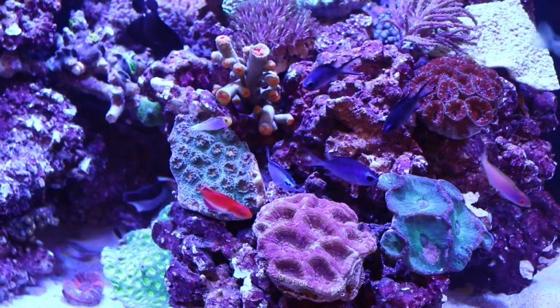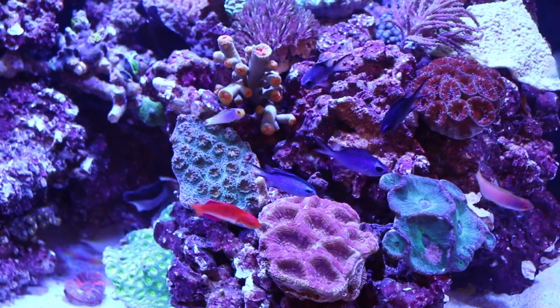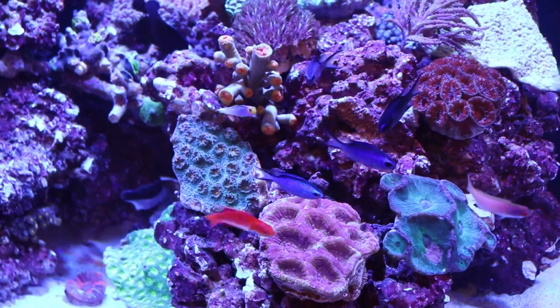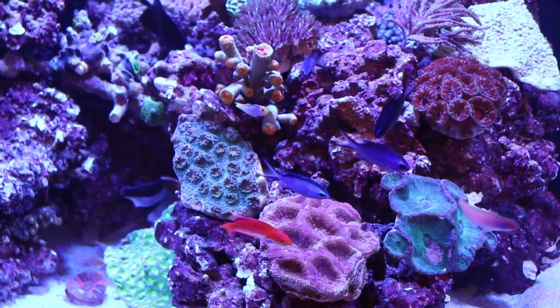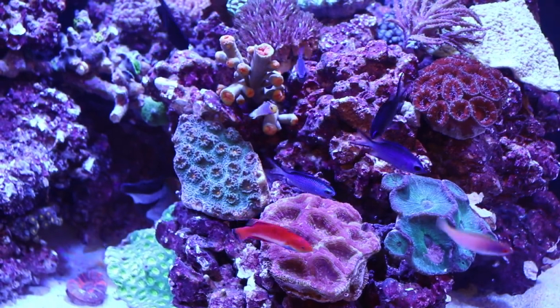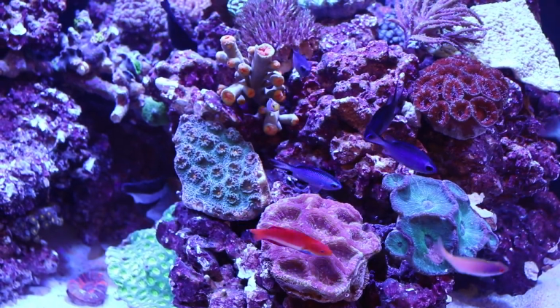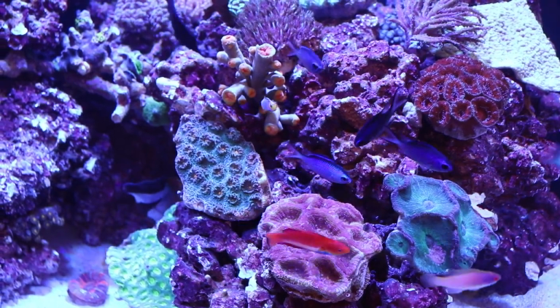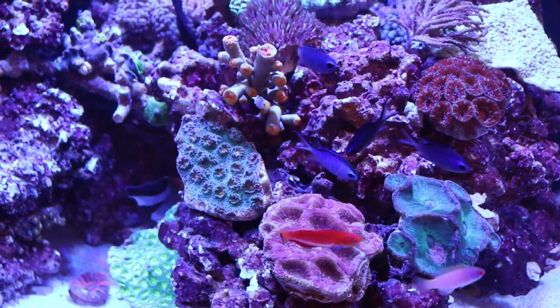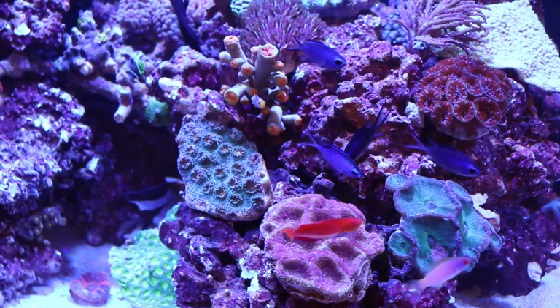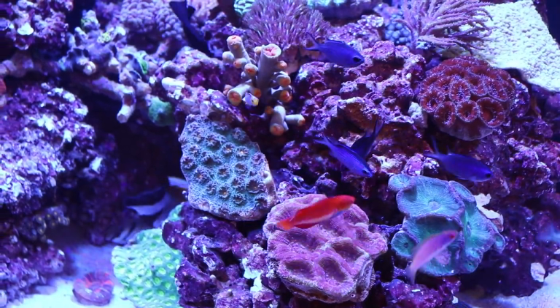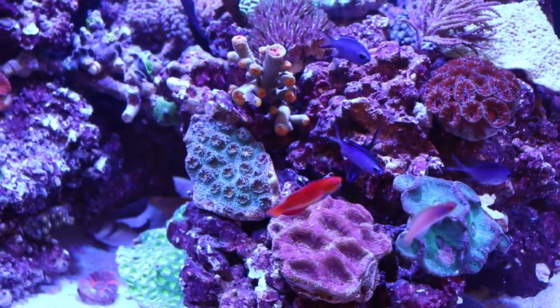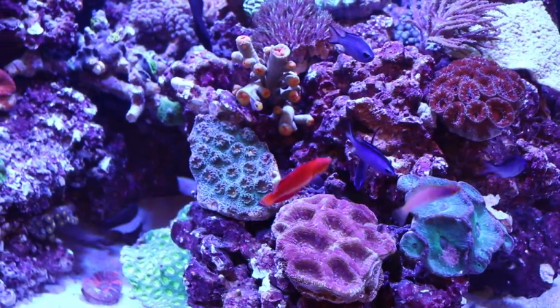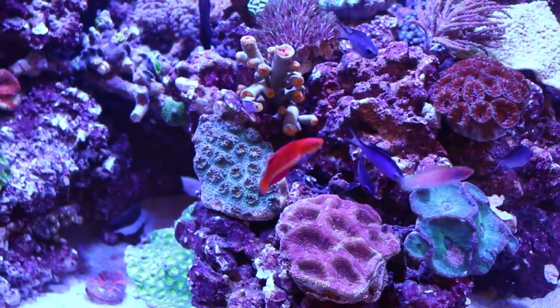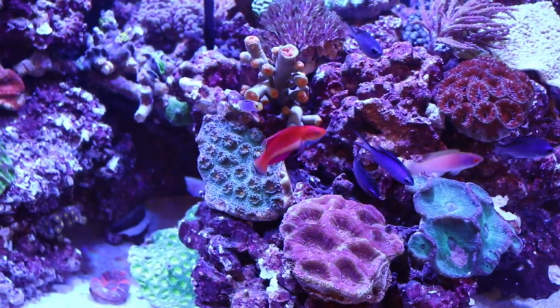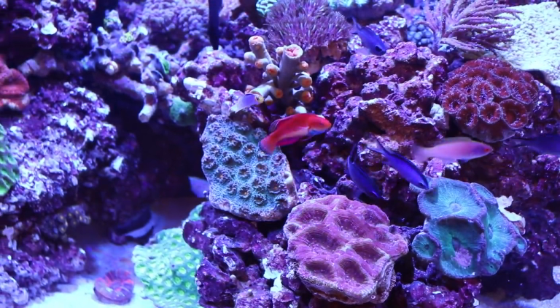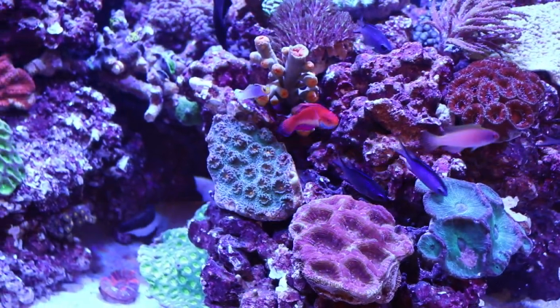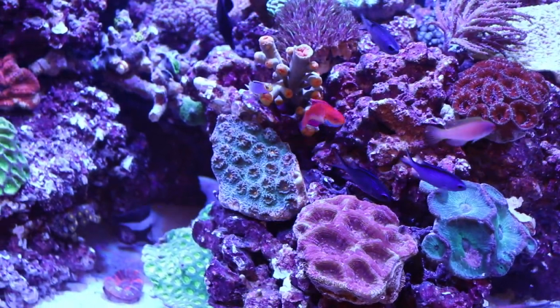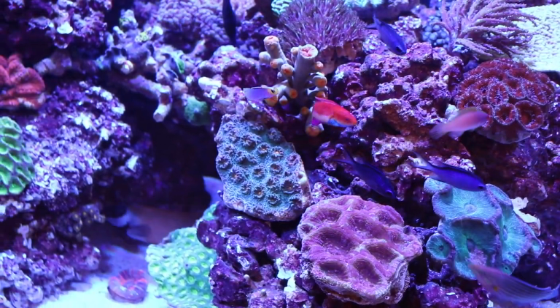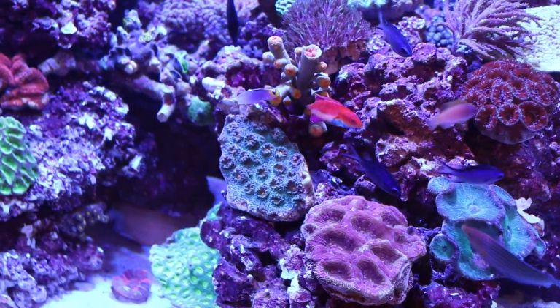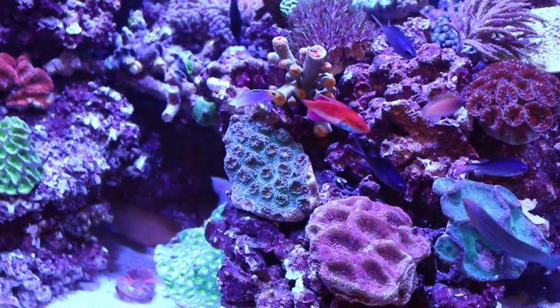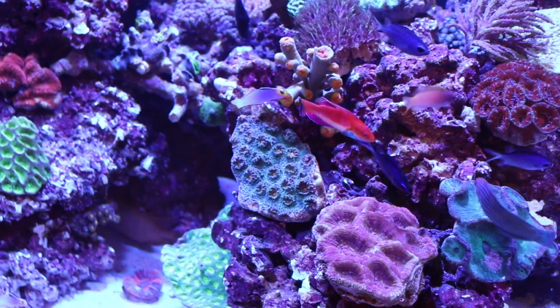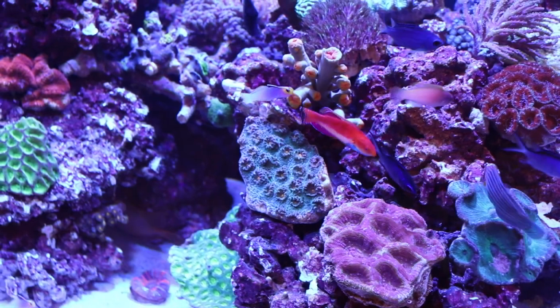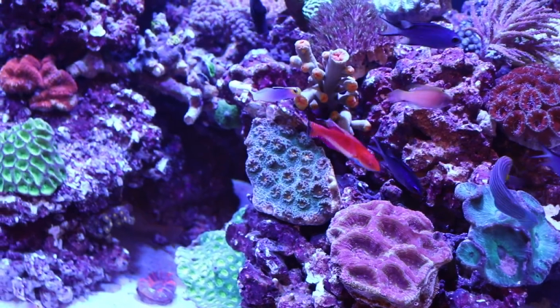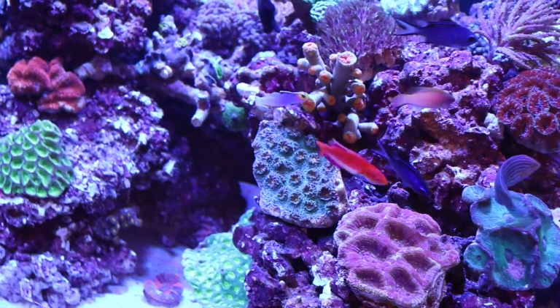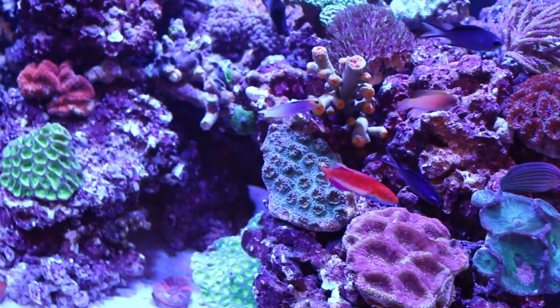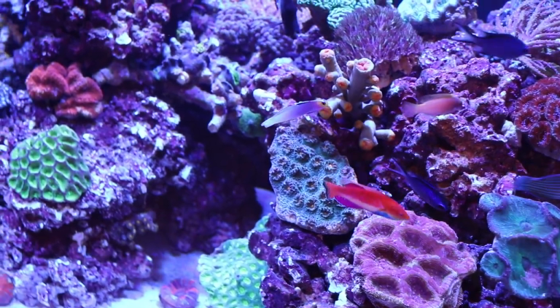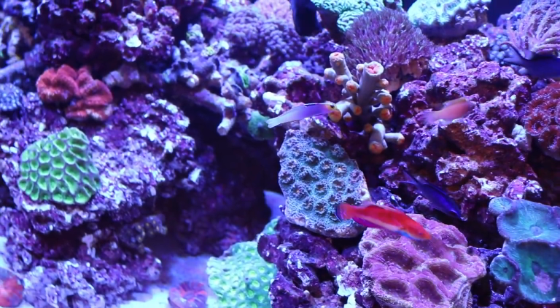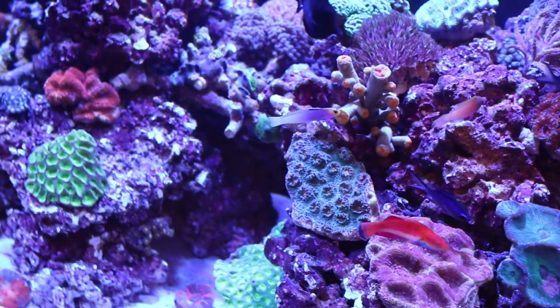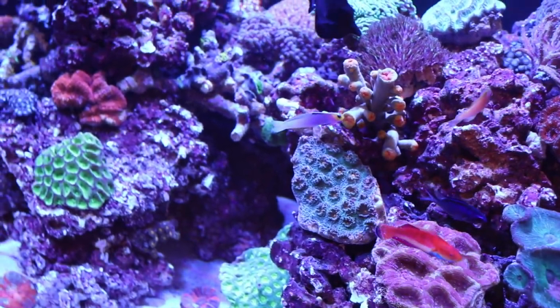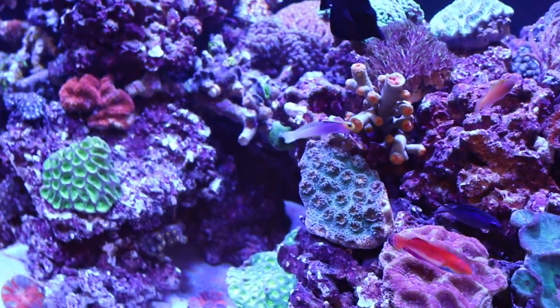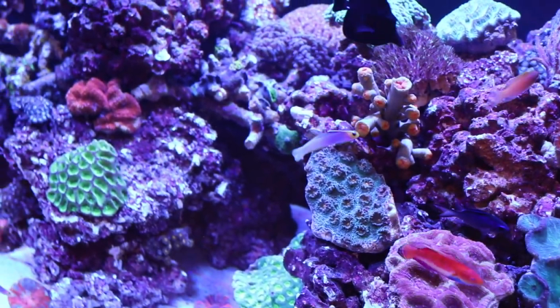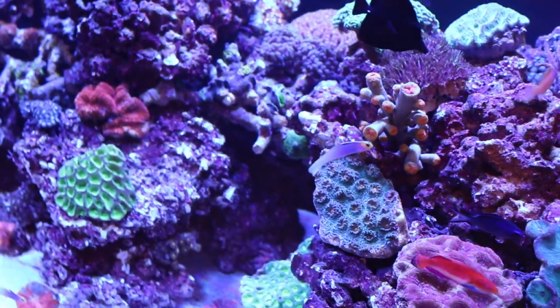What's up guys, Jeff here from Mad Hatter's Reef, and today we're going to be taking a look at the top 10 beginner friendly corals.